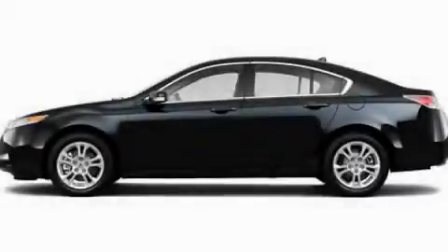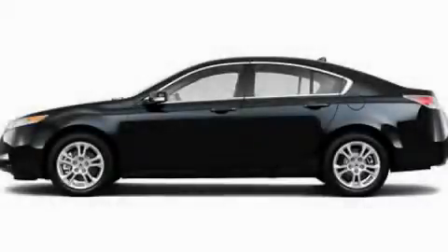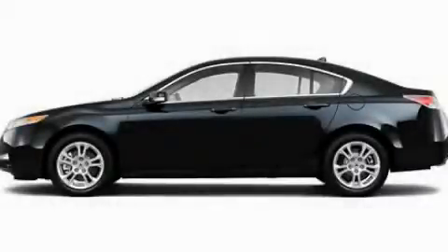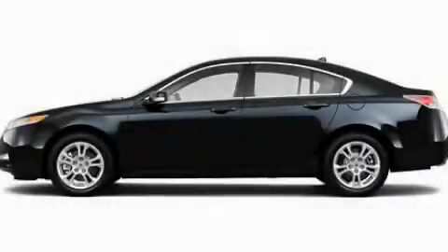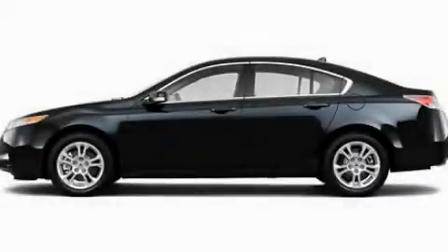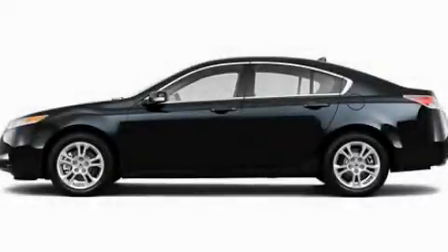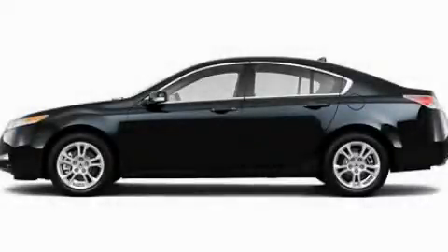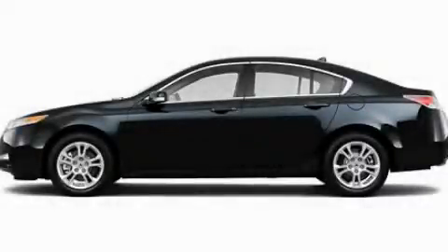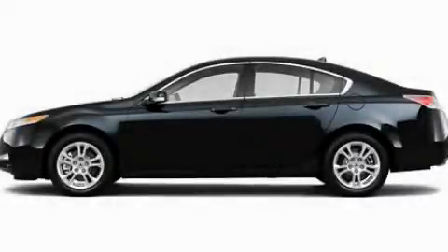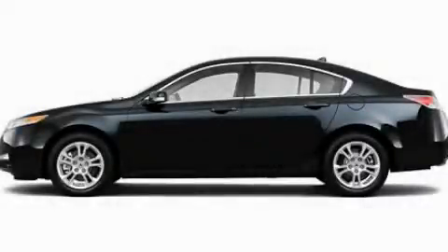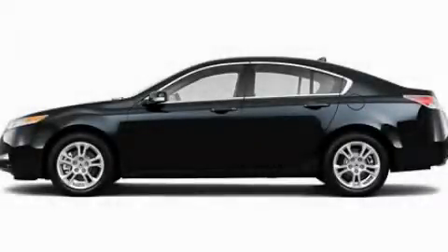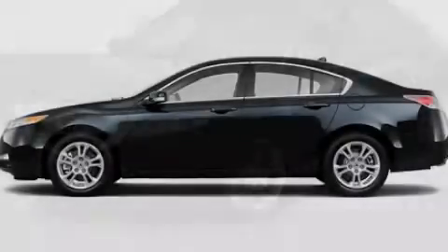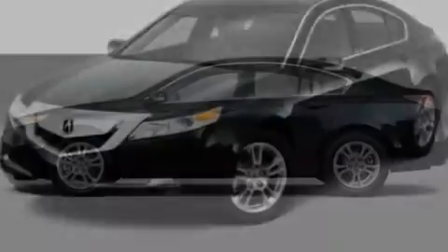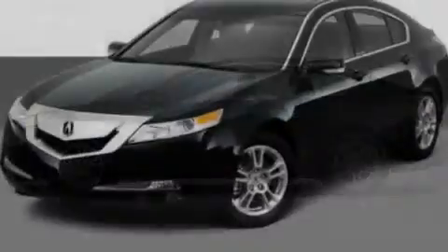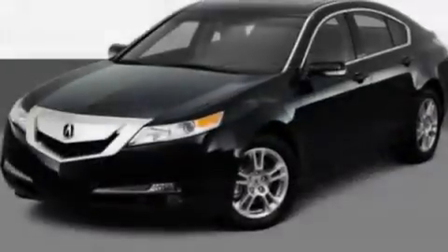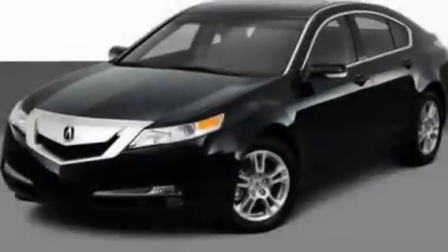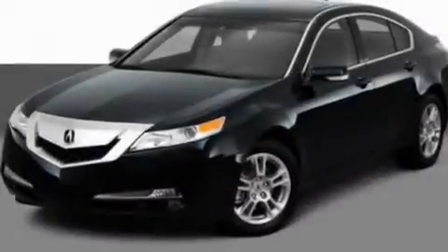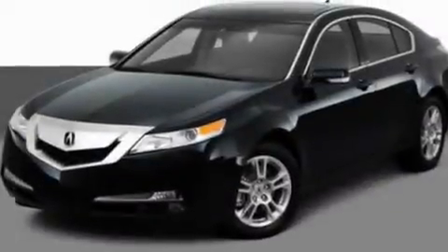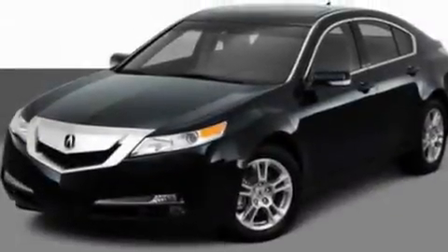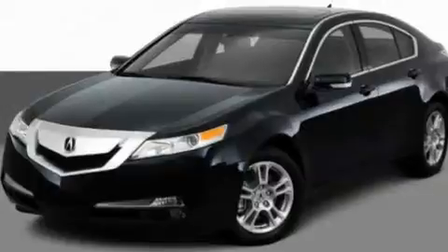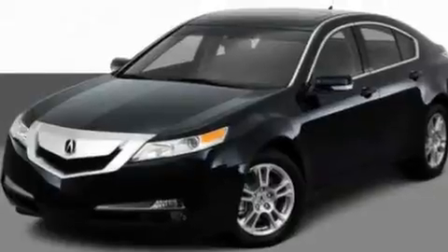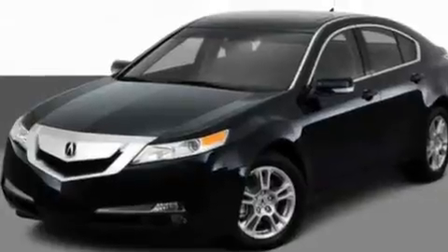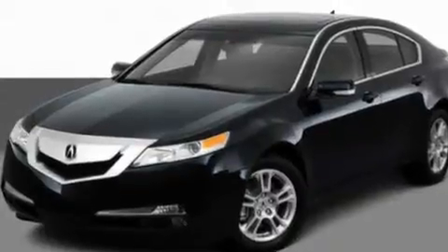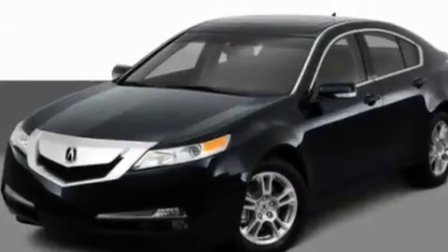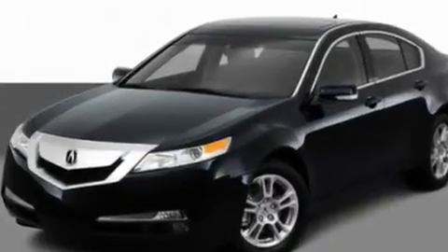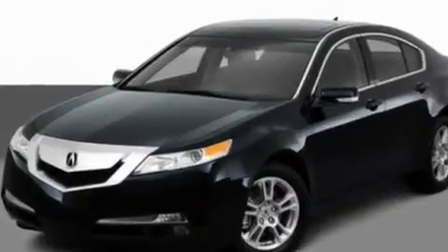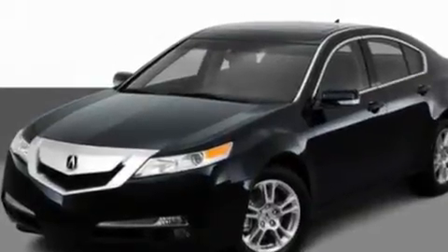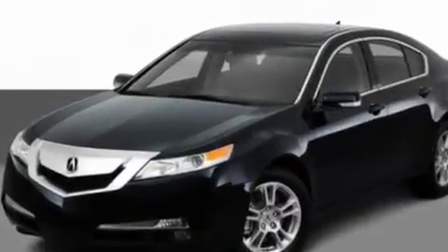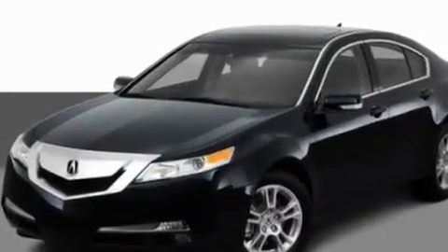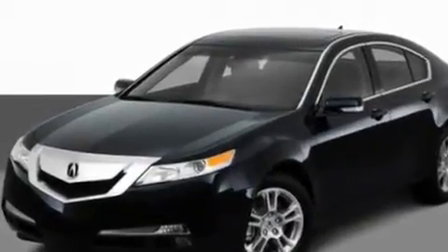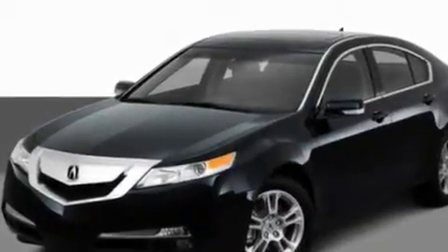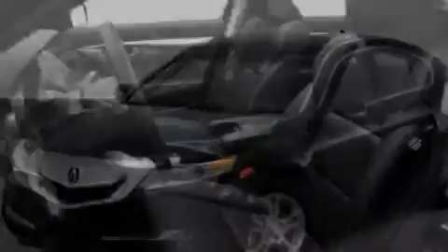This is a 2011 Acura TL. It has a 3.5-liter, six-cylinder engine and an automatic transmission.